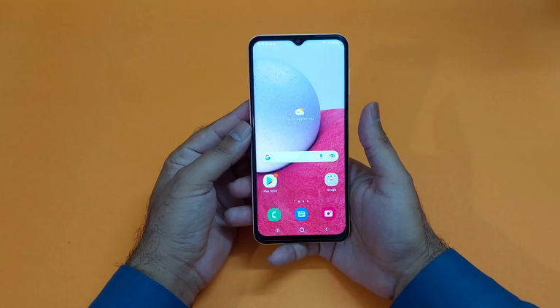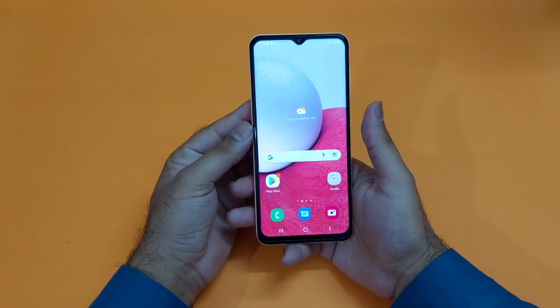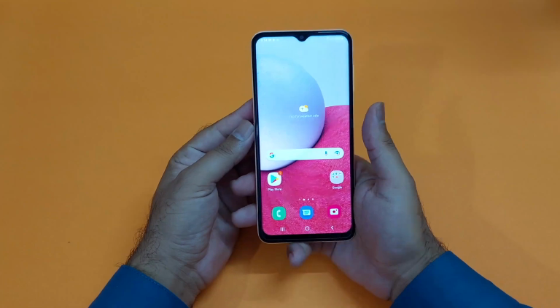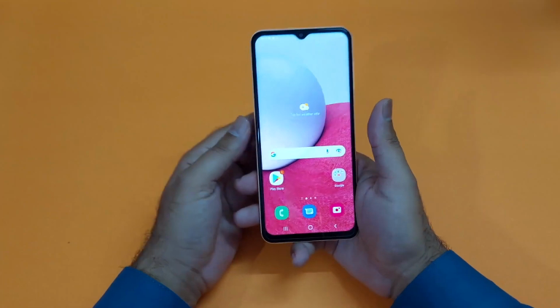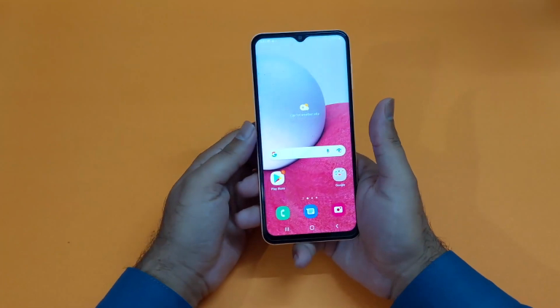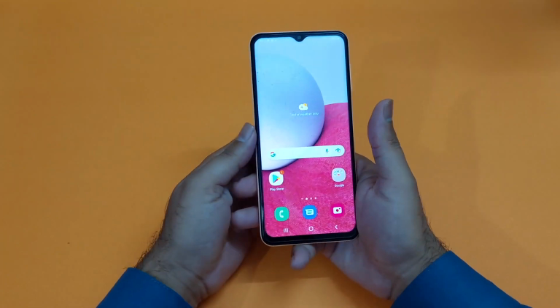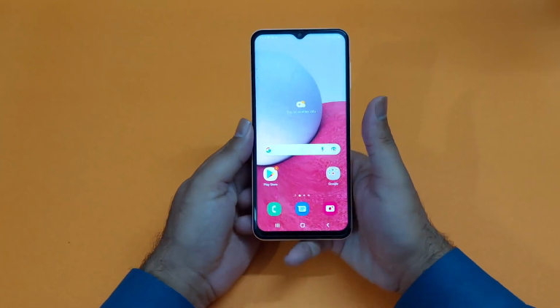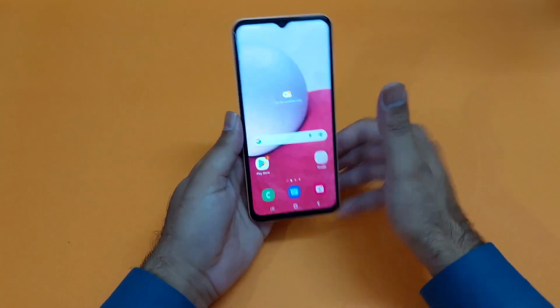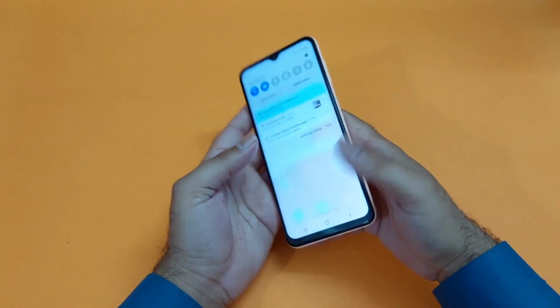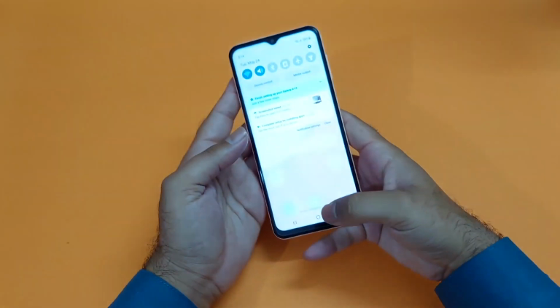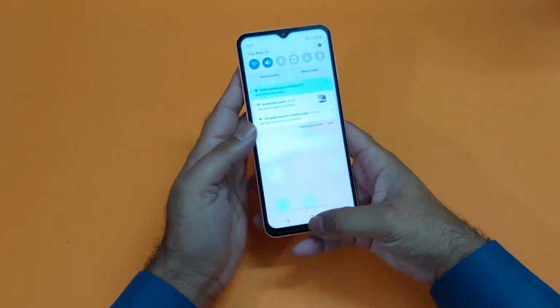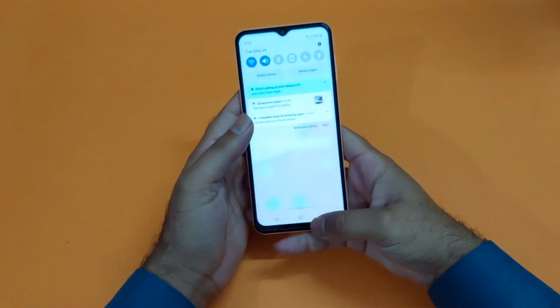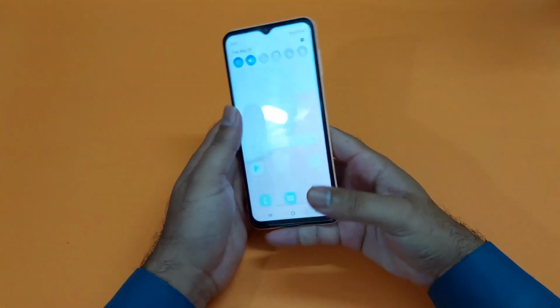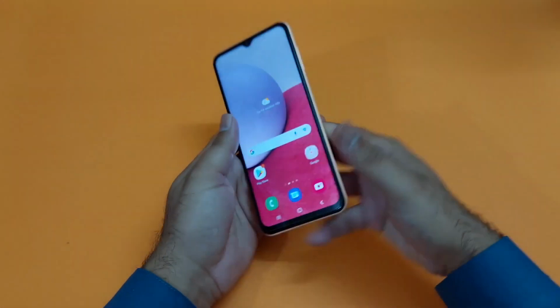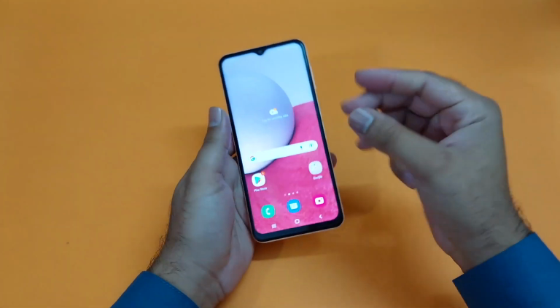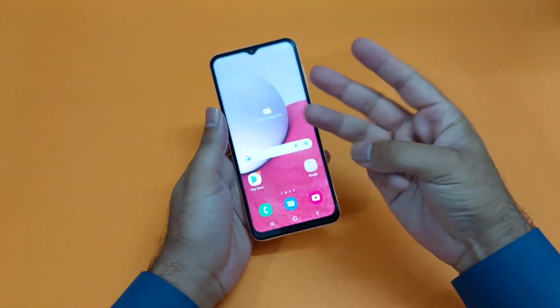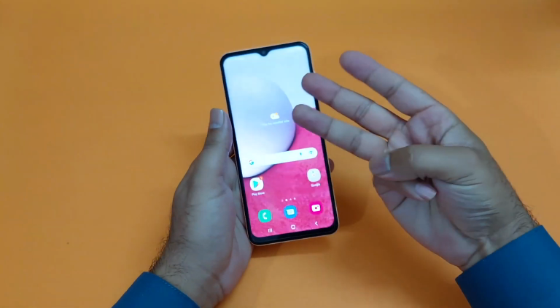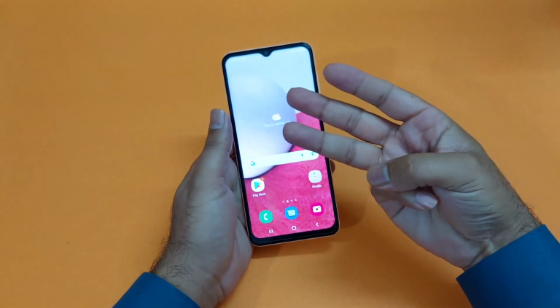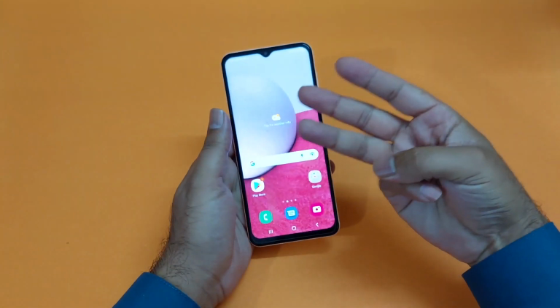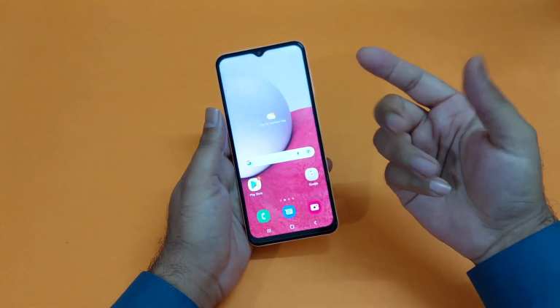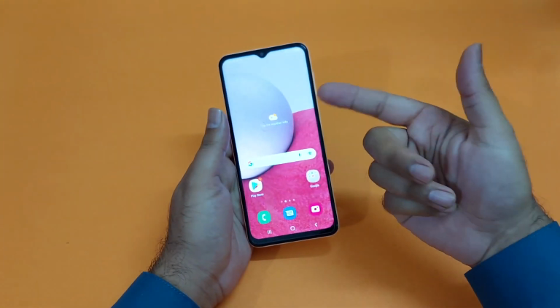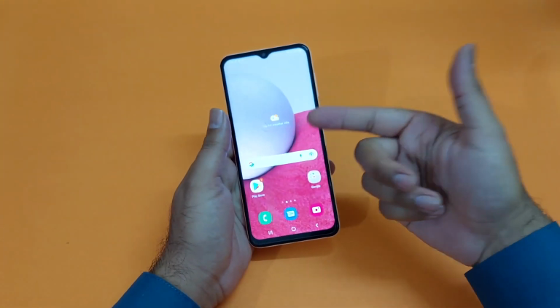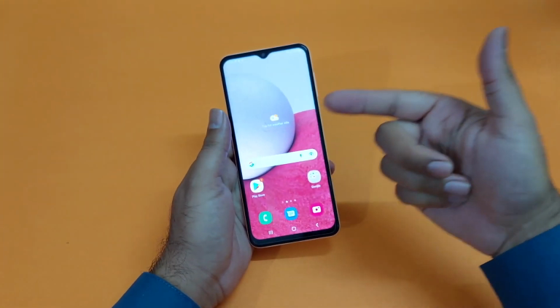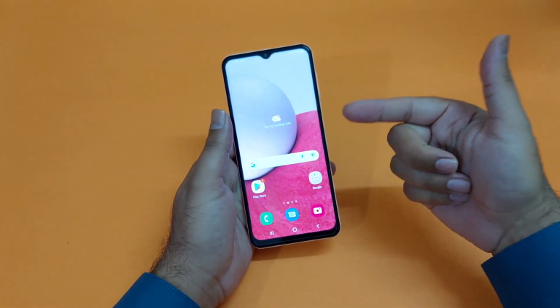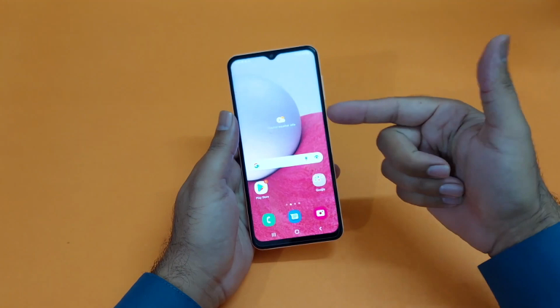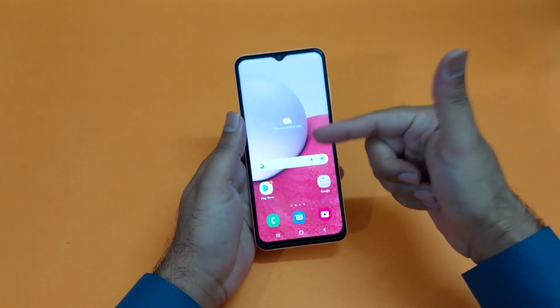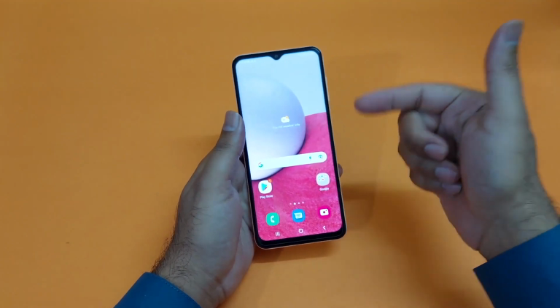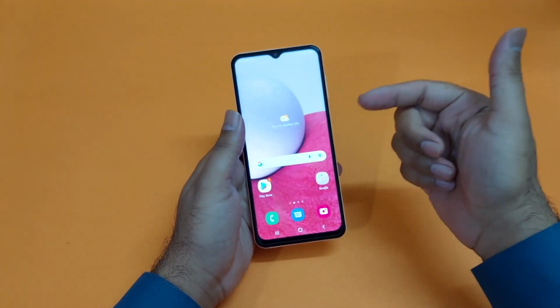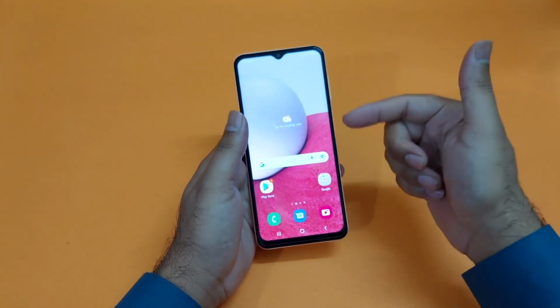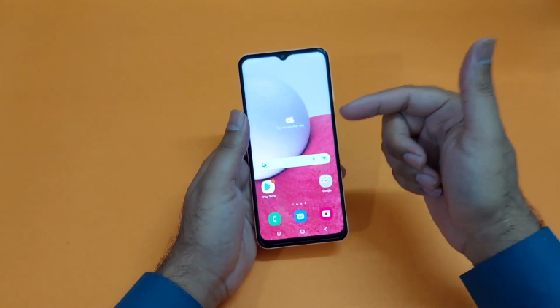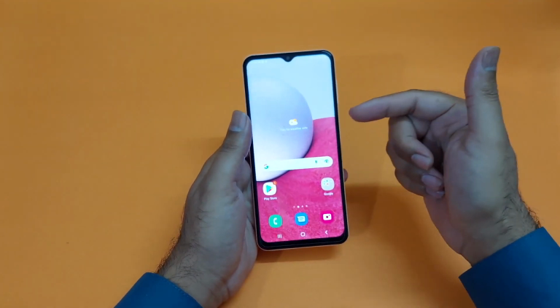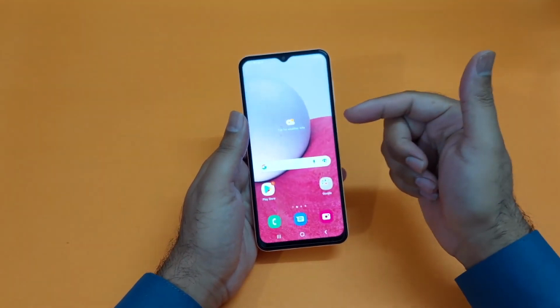Hey, what's up guys. In this video I will showcase three different methods through which you can take a screenshot on your Galaxy S8.